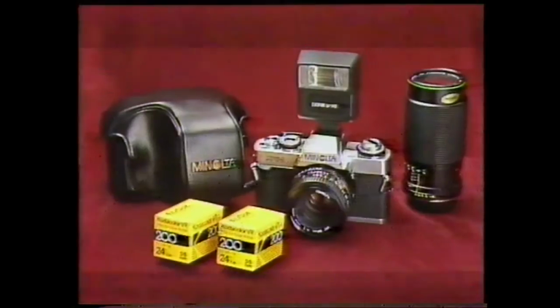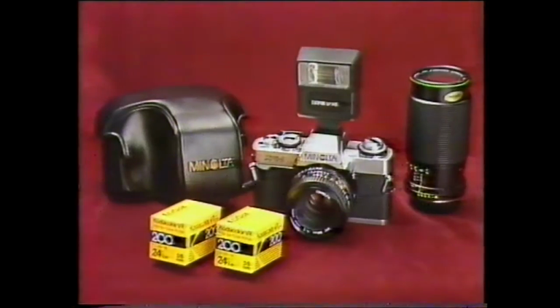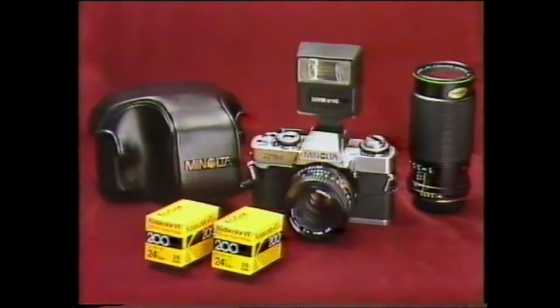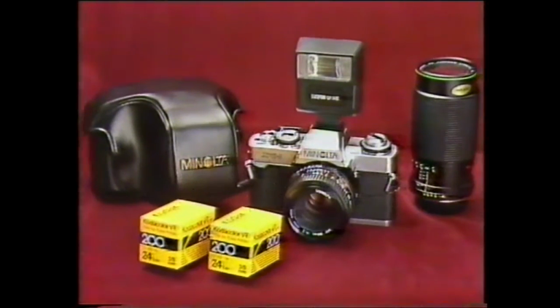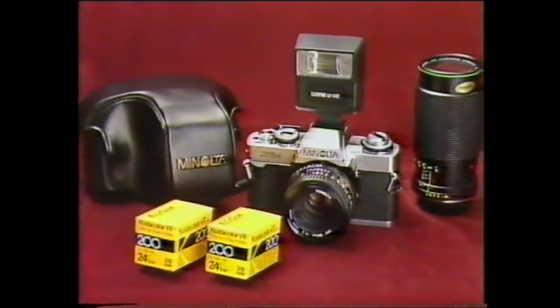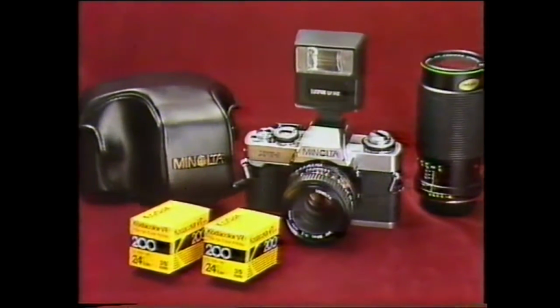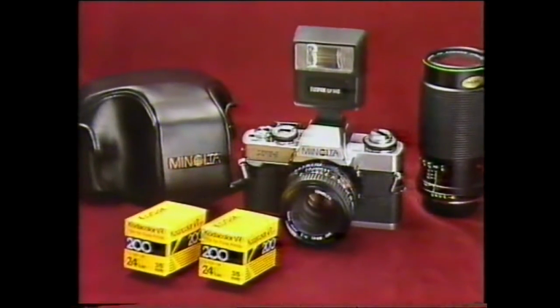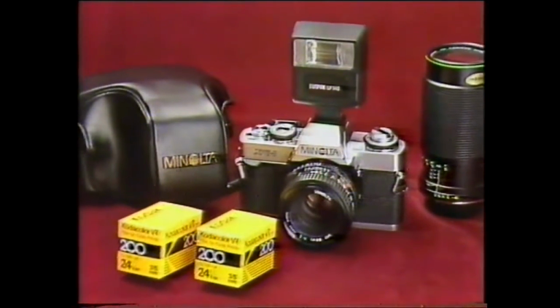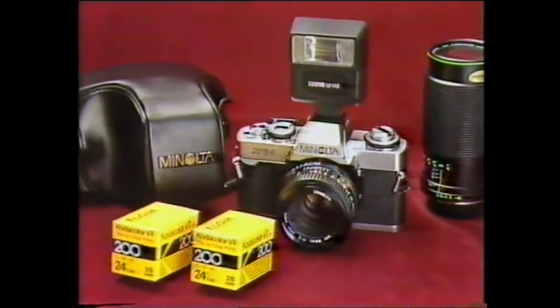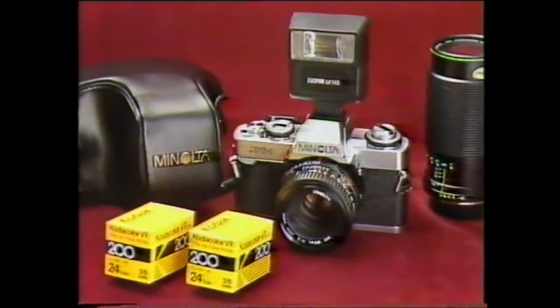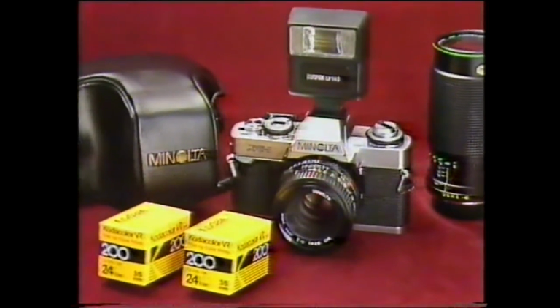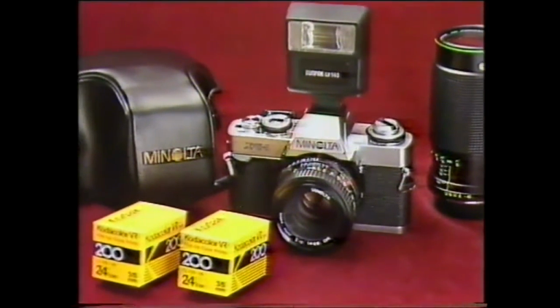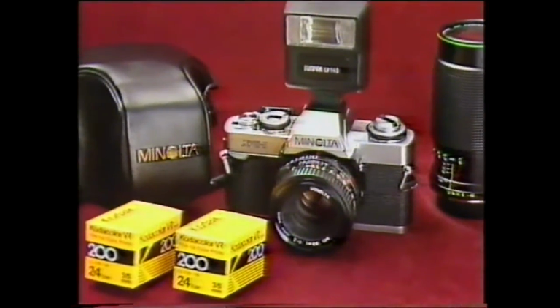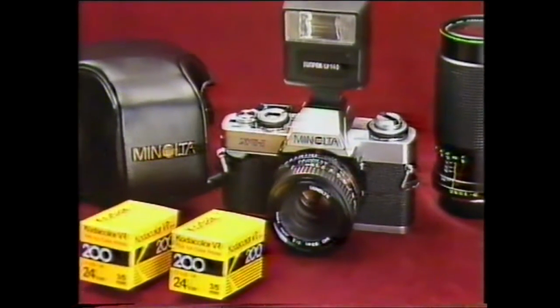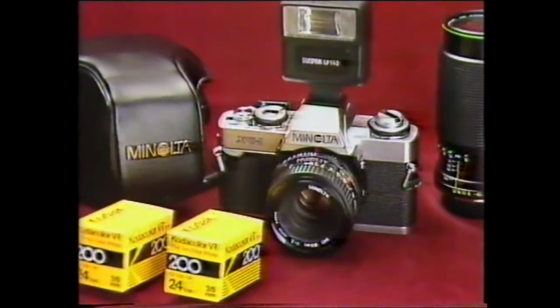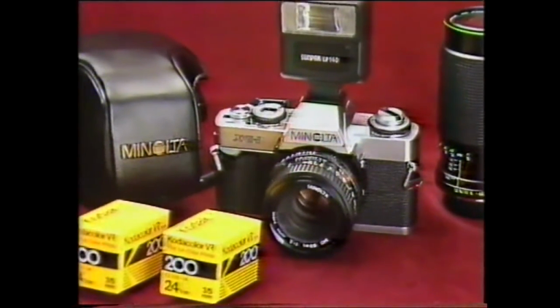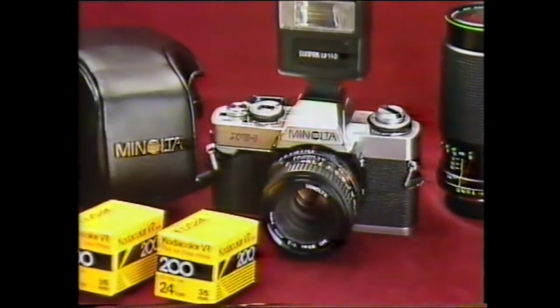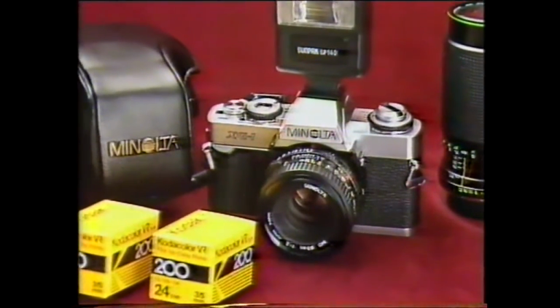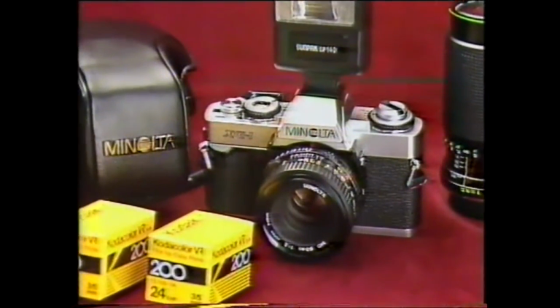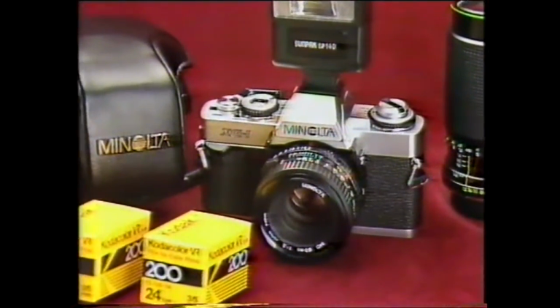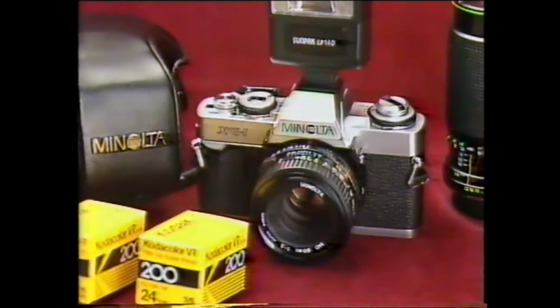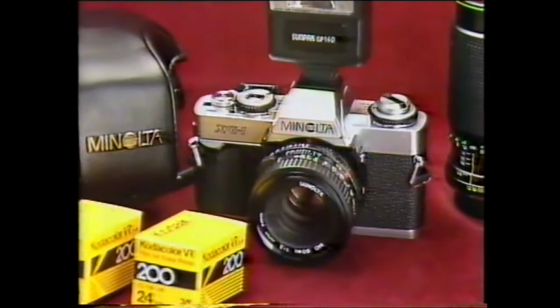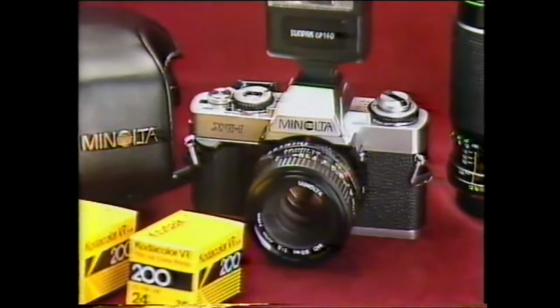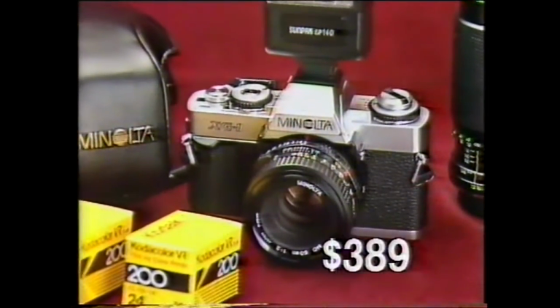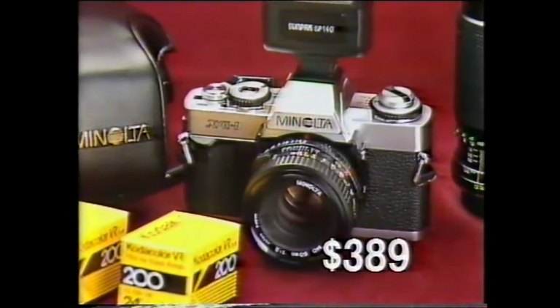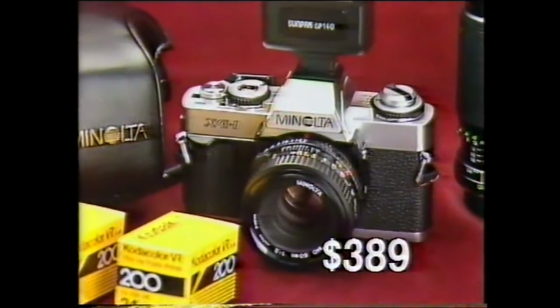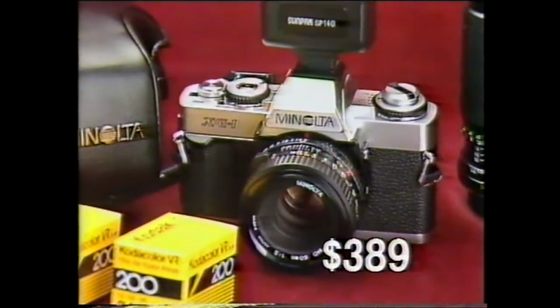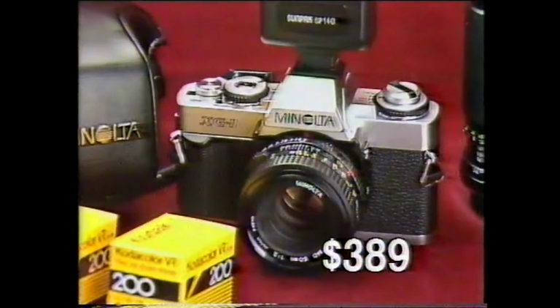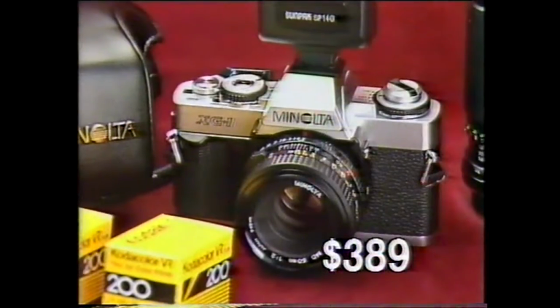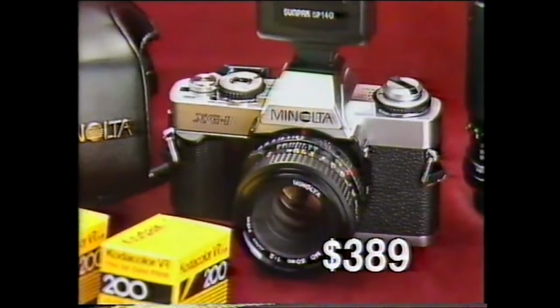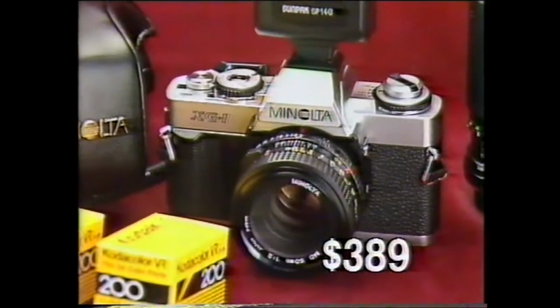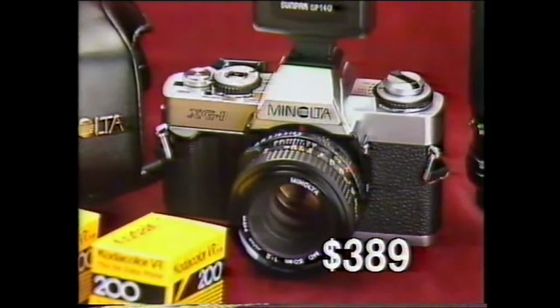This month's marvellous markdown miracle at Mark's is this complete Minolta outfit including zoom lens and flash and carry case for just $389.